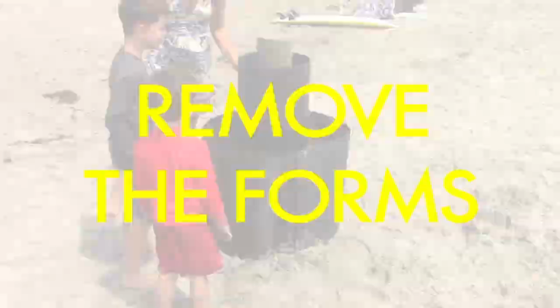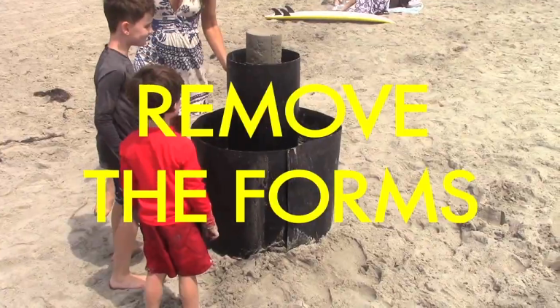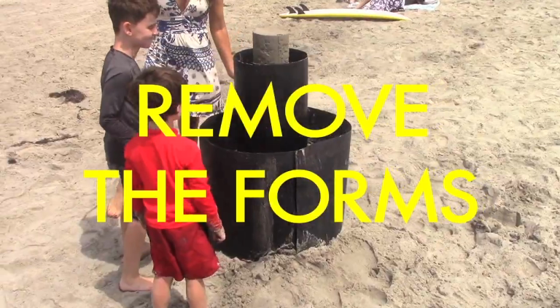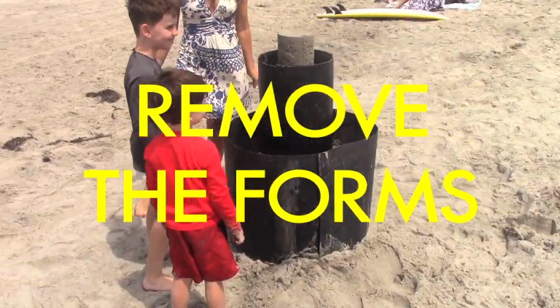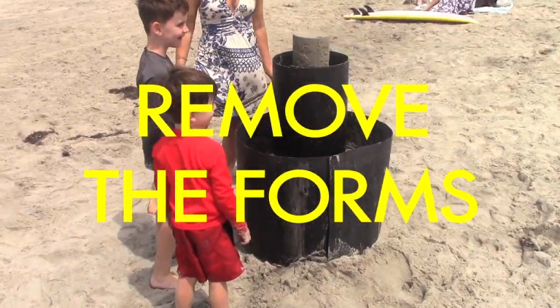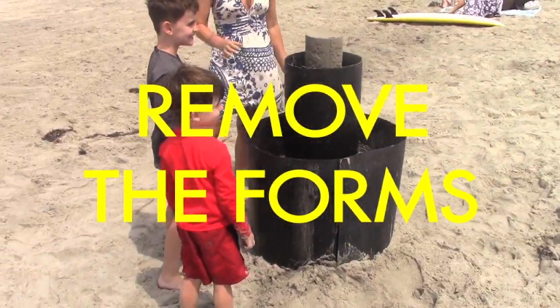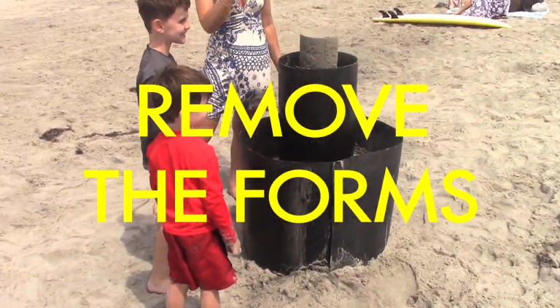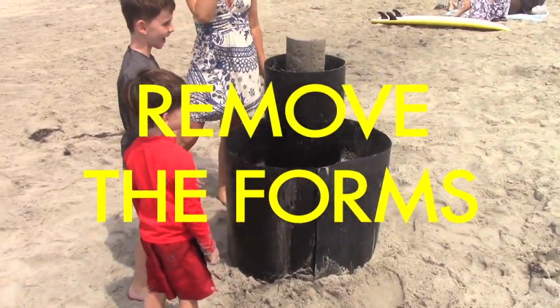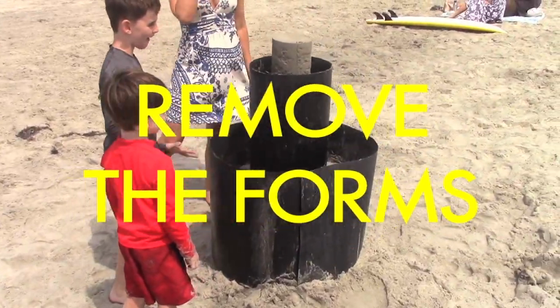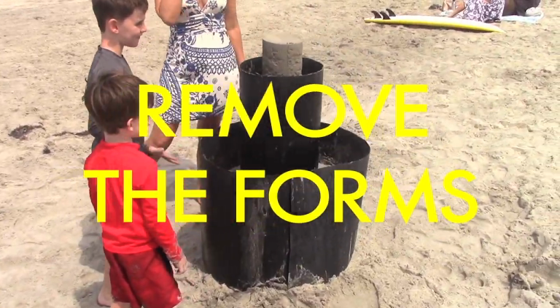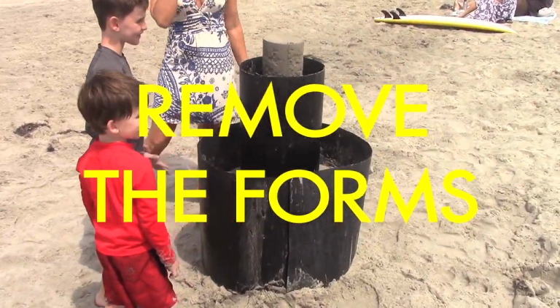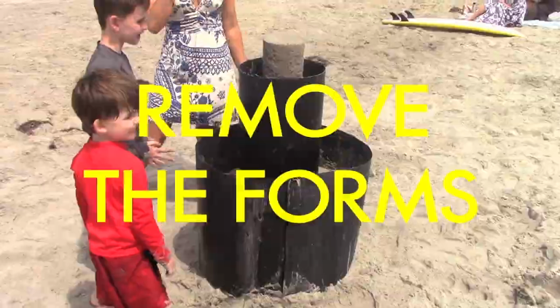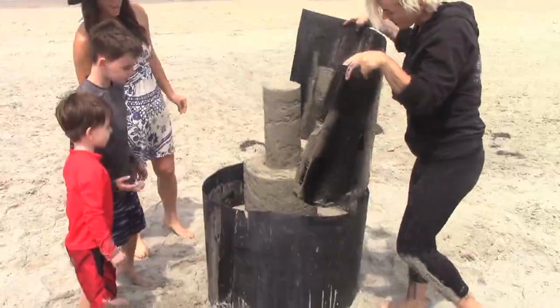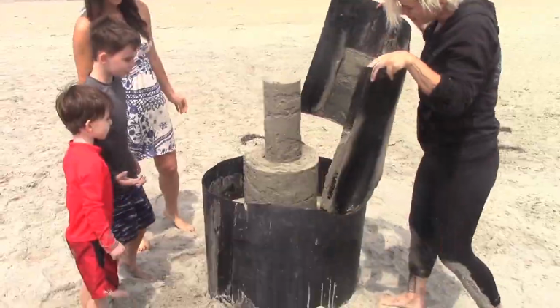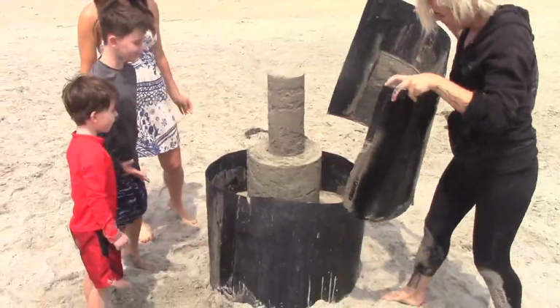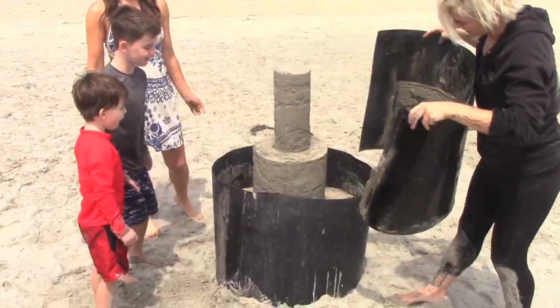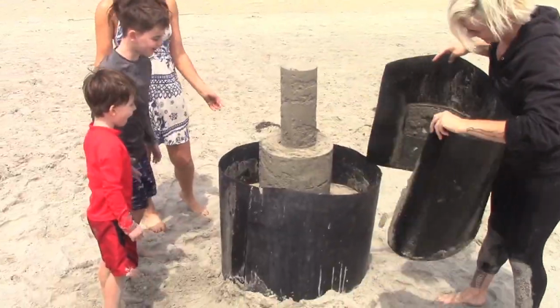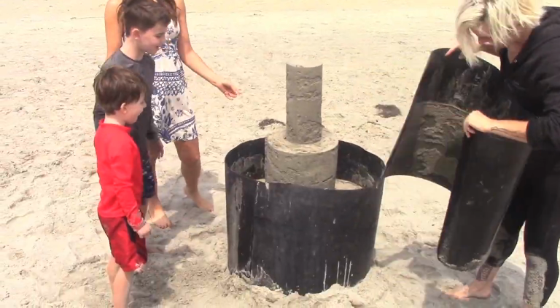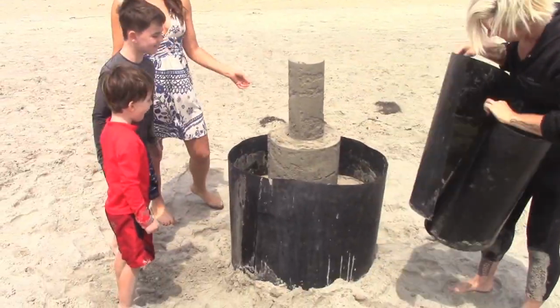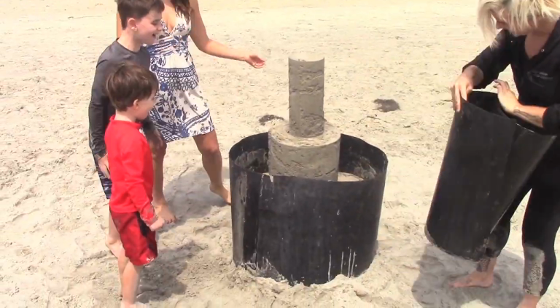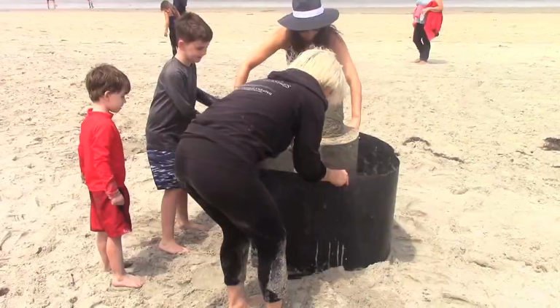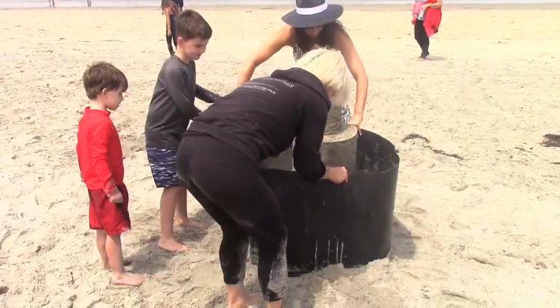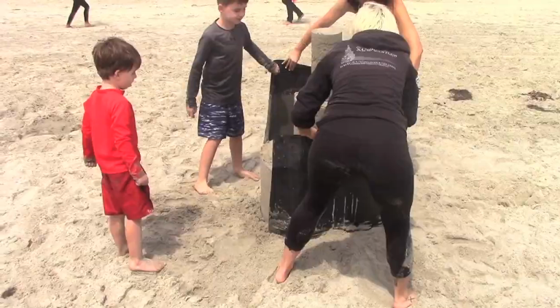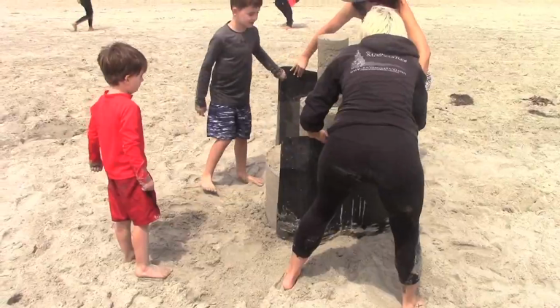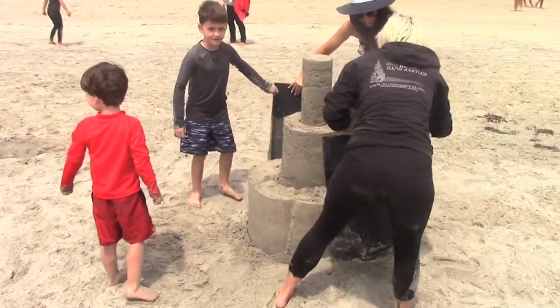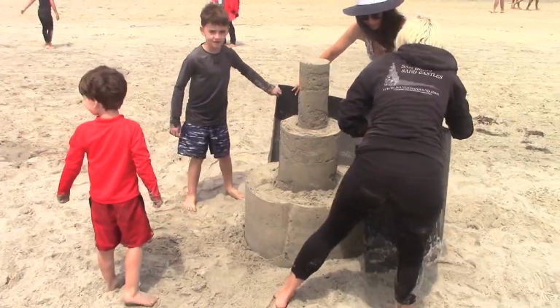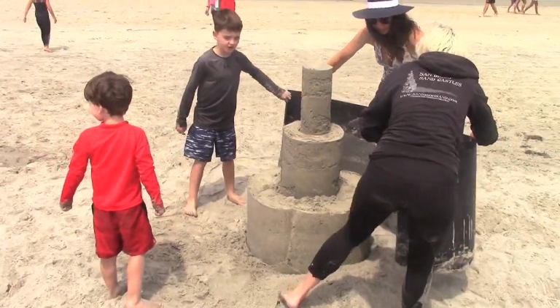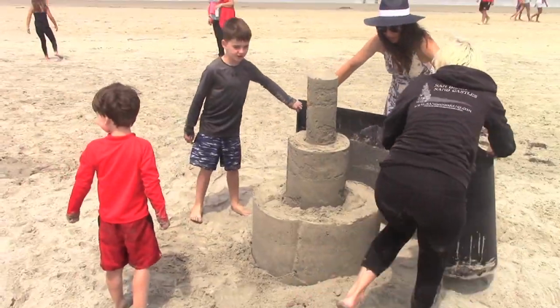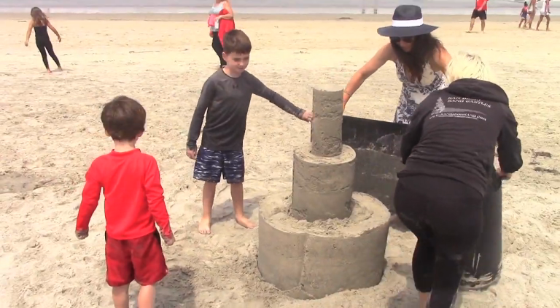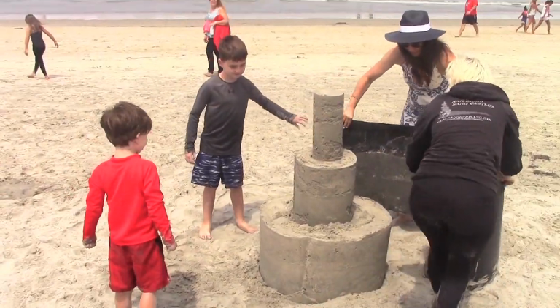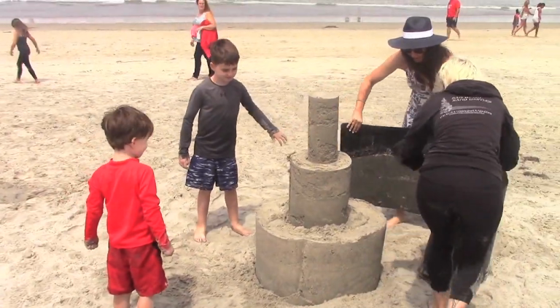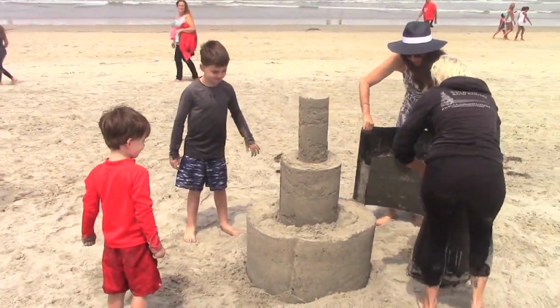Oh, it's coming together. I like it. There we go.